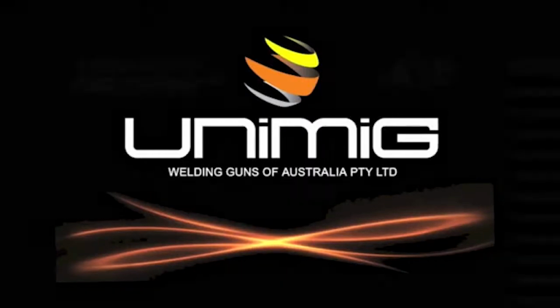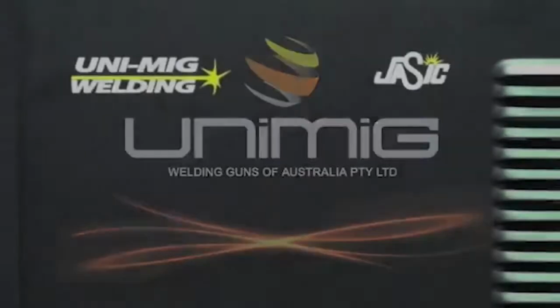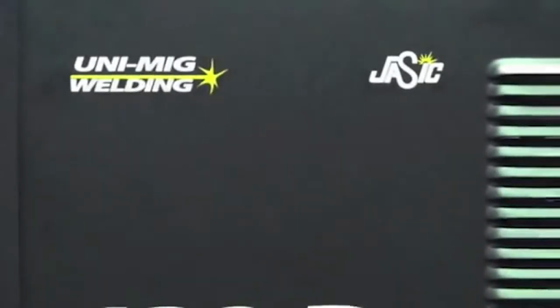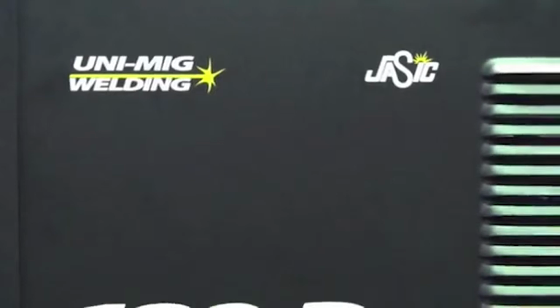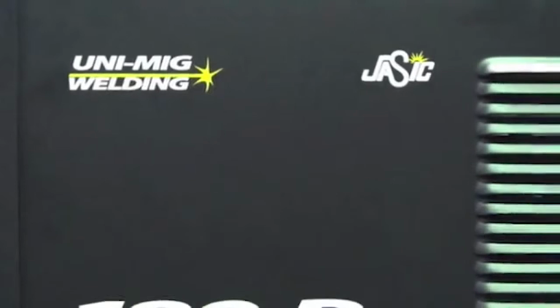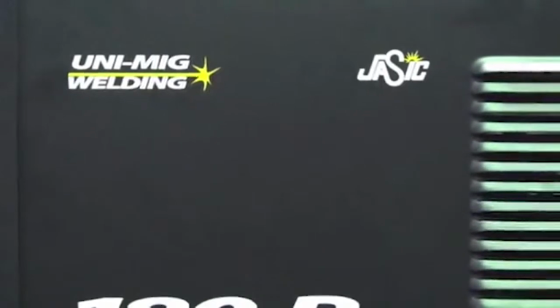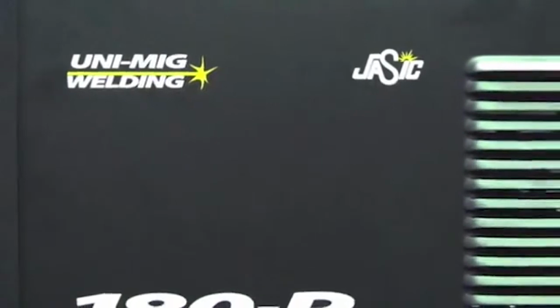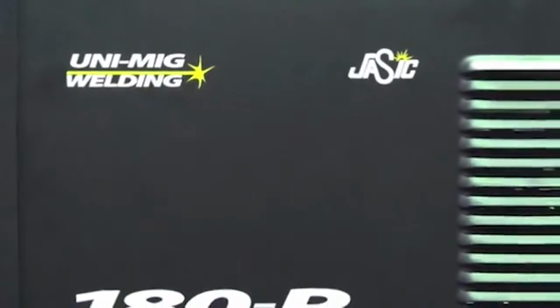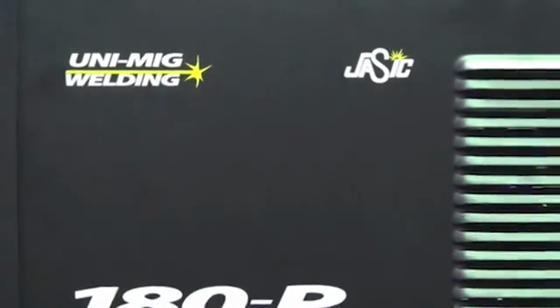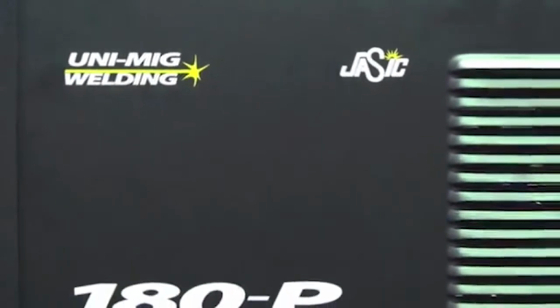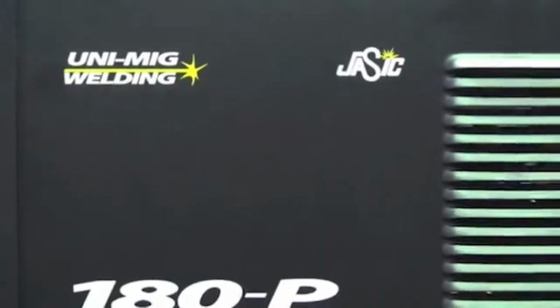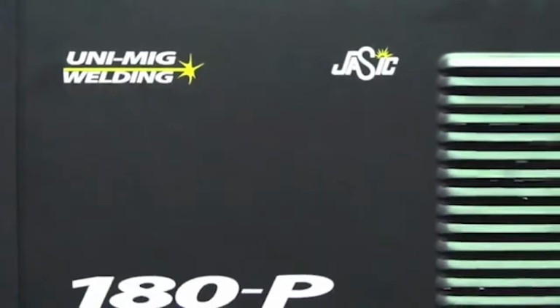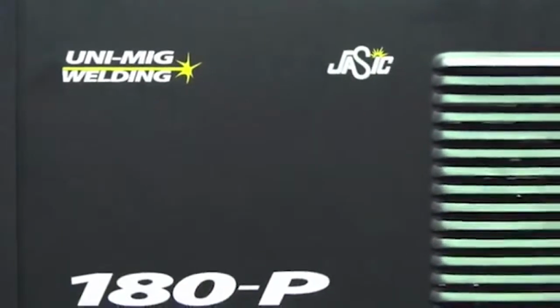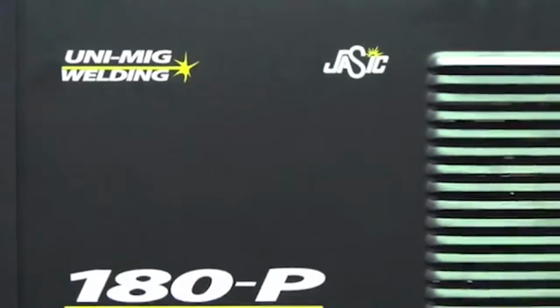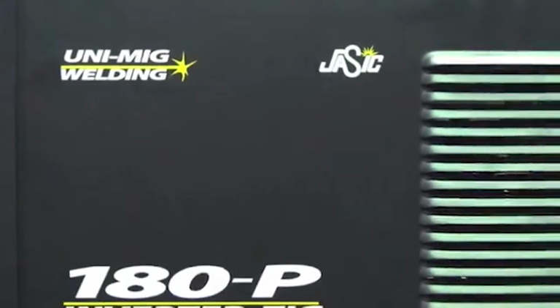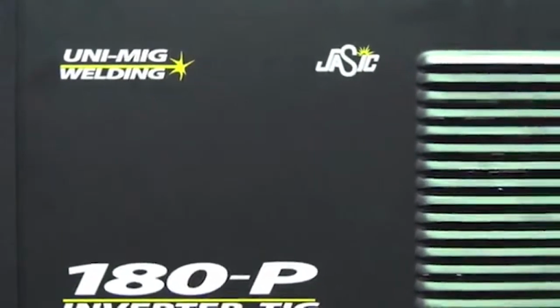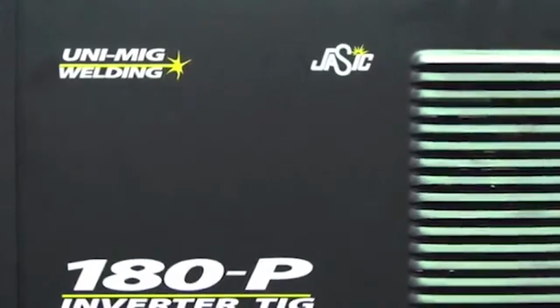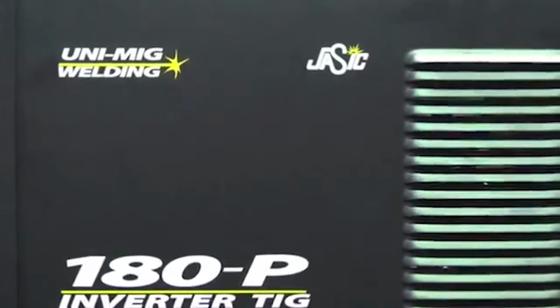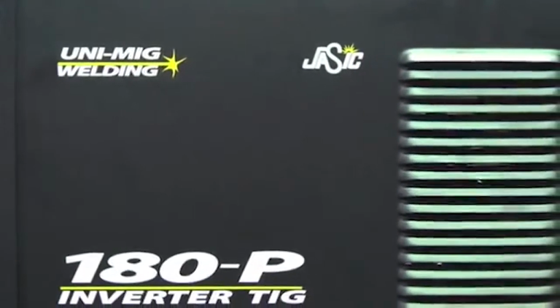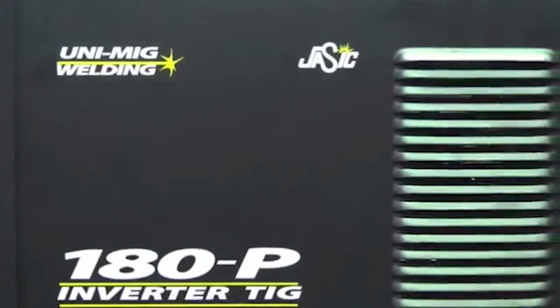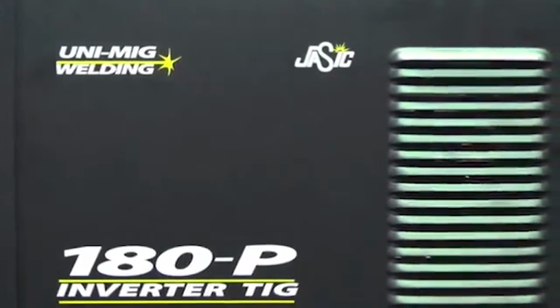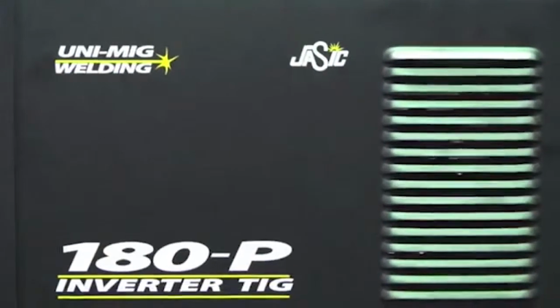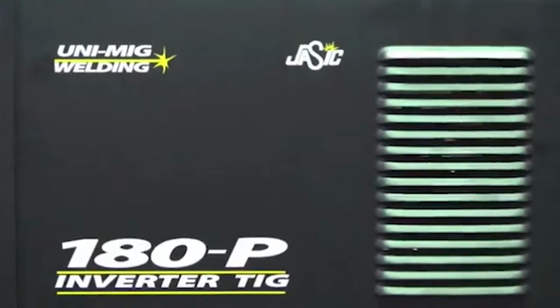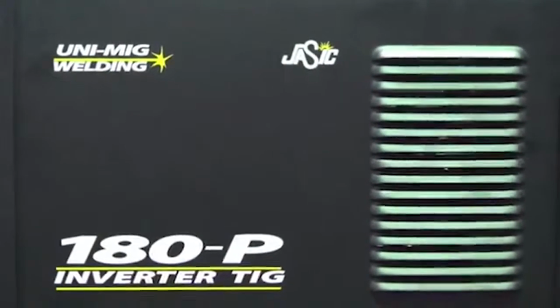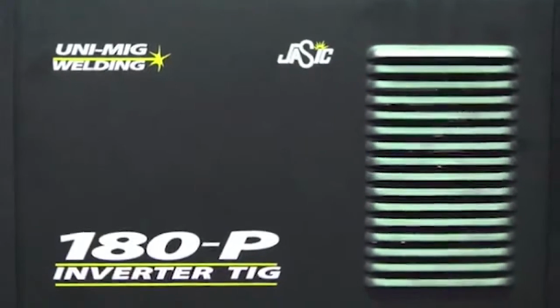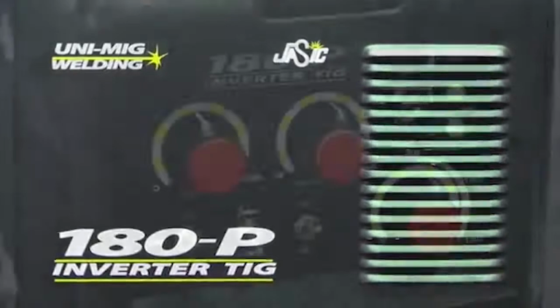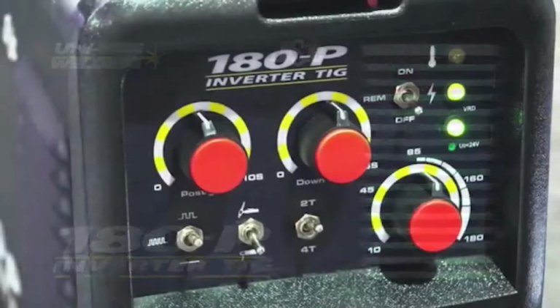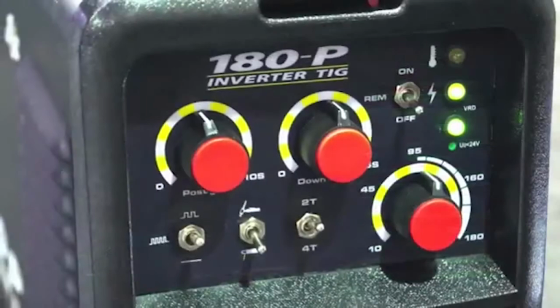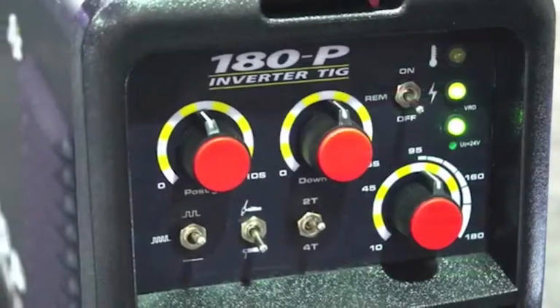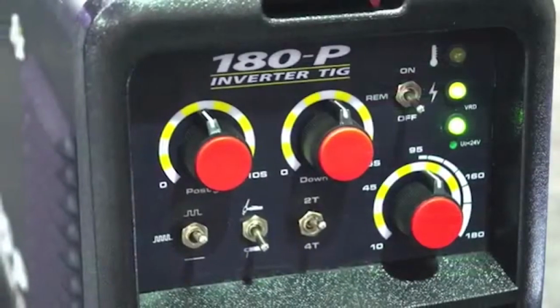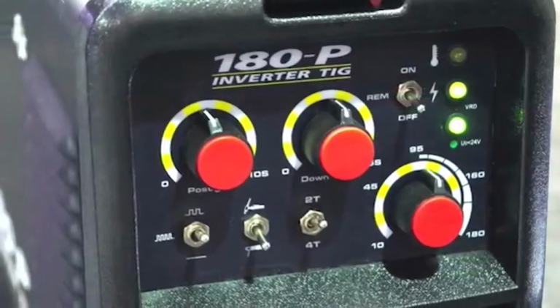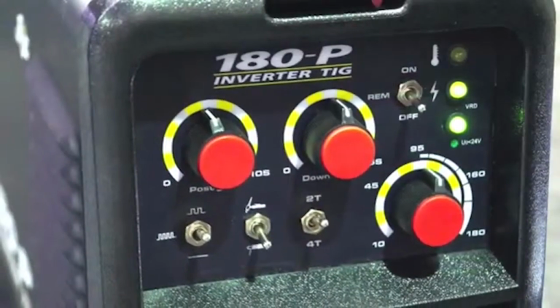Welcome to Unimig. Today we're going to show you the features of one of our most popular inverter TIG welders, the UNITIG 180P.